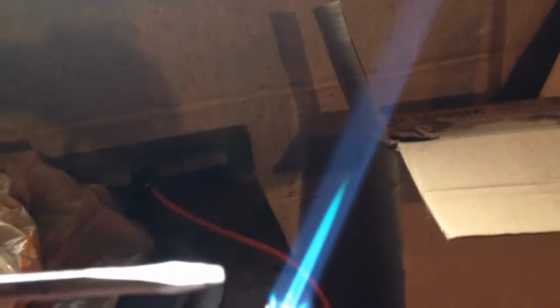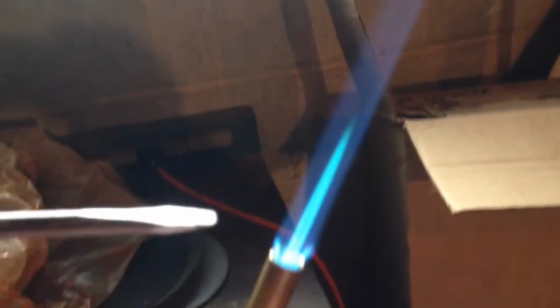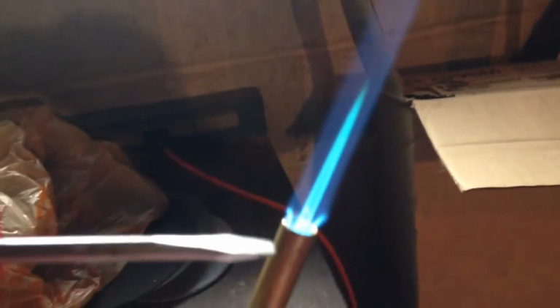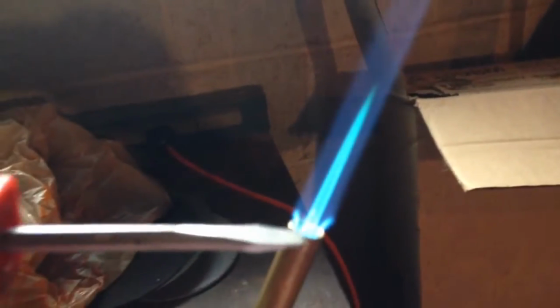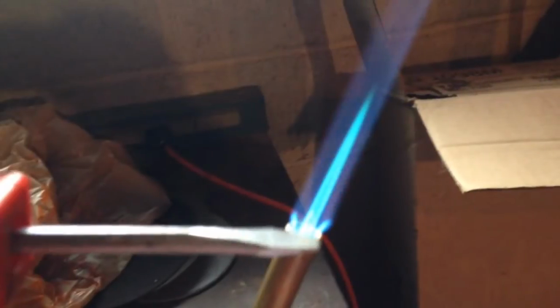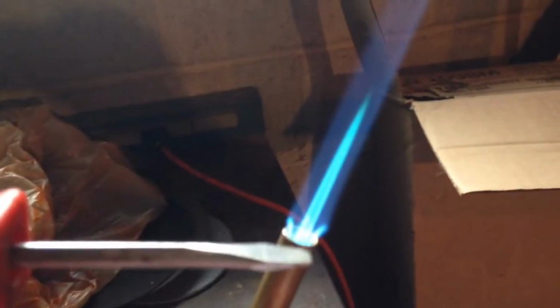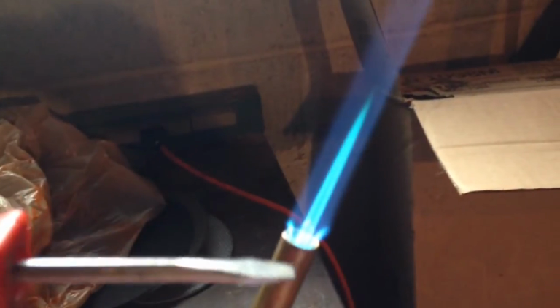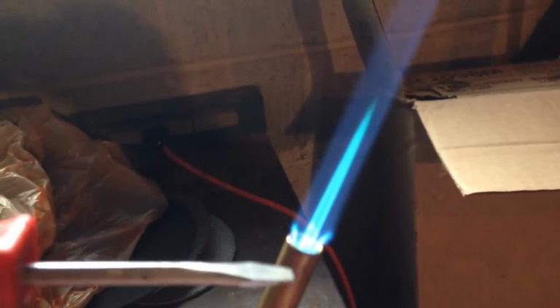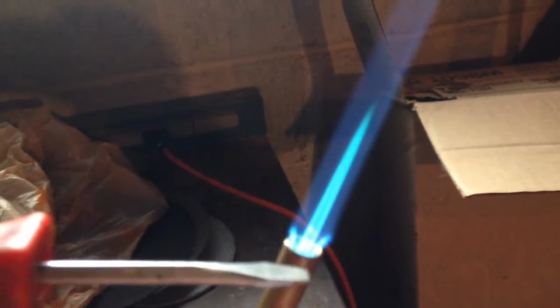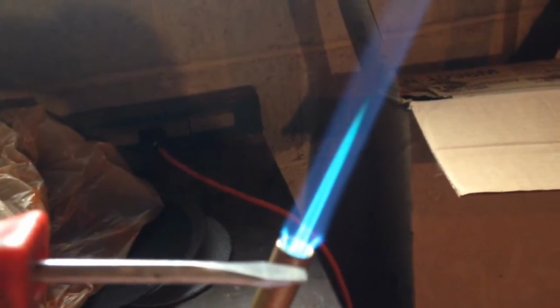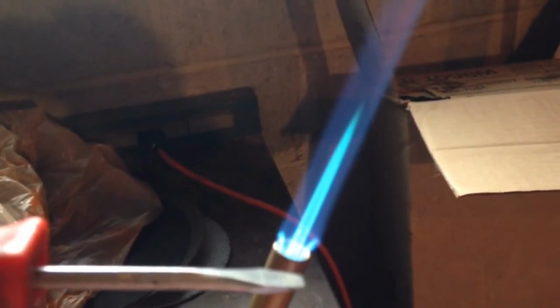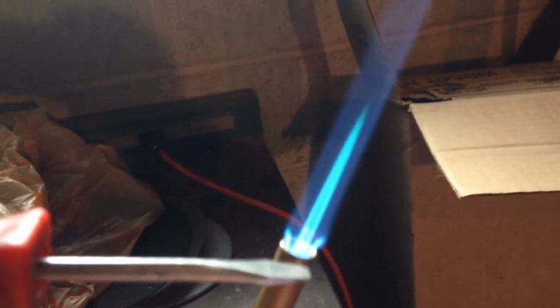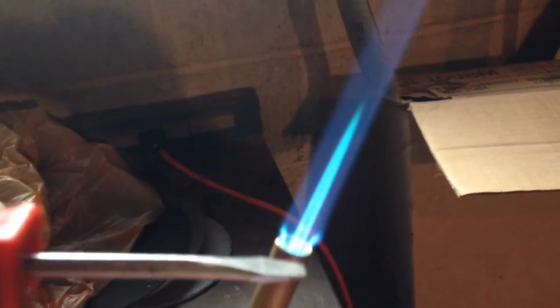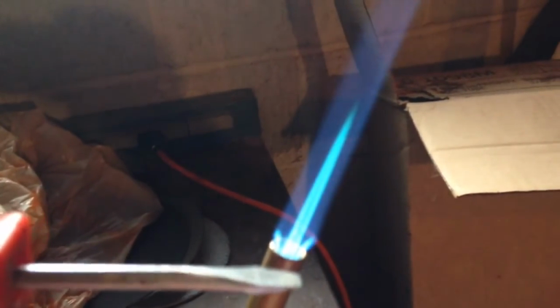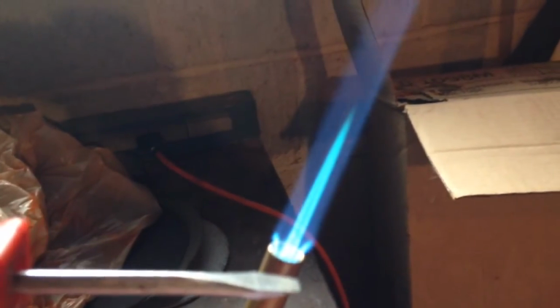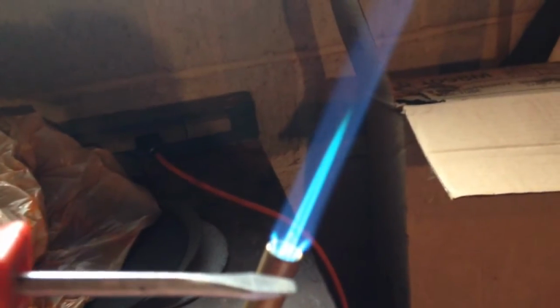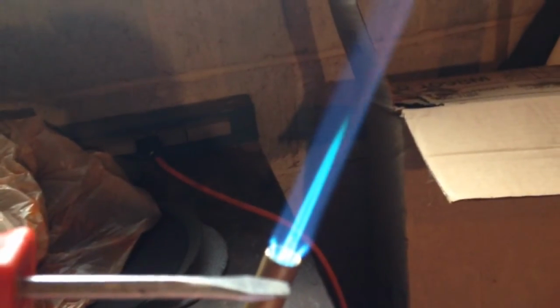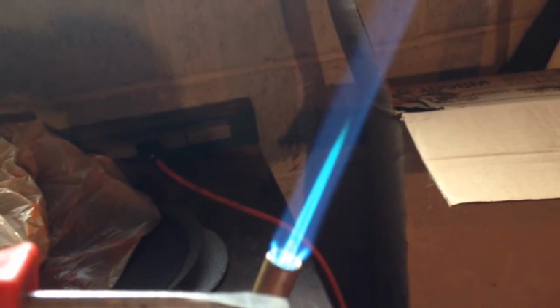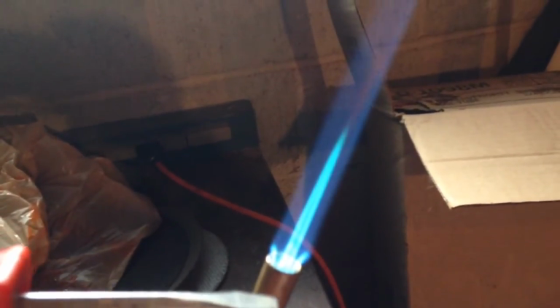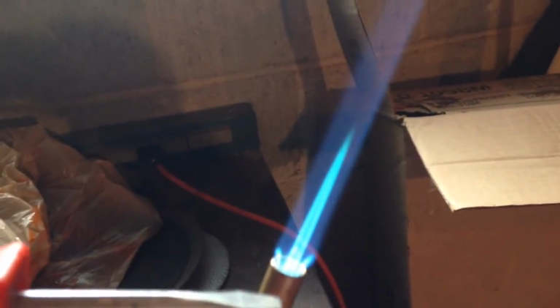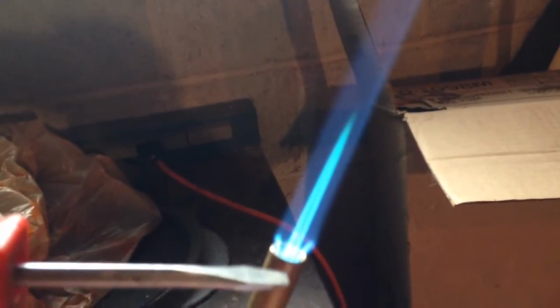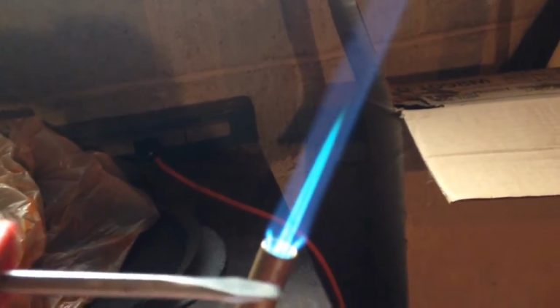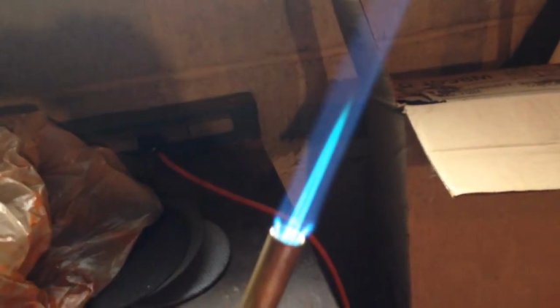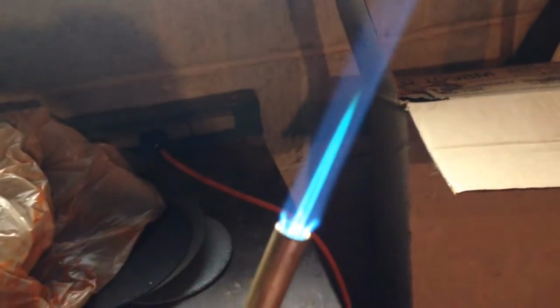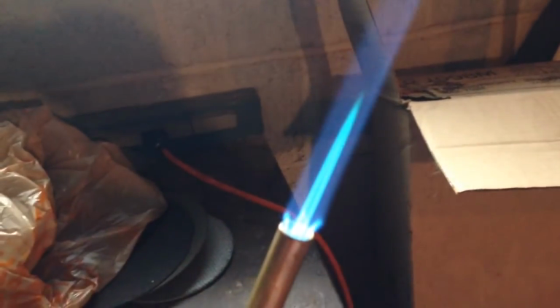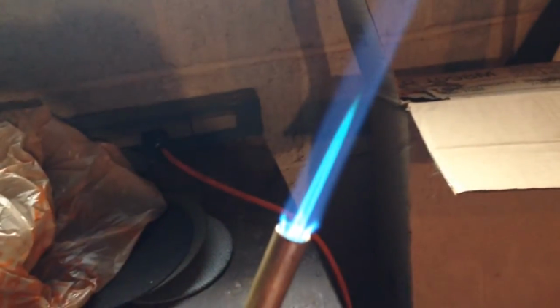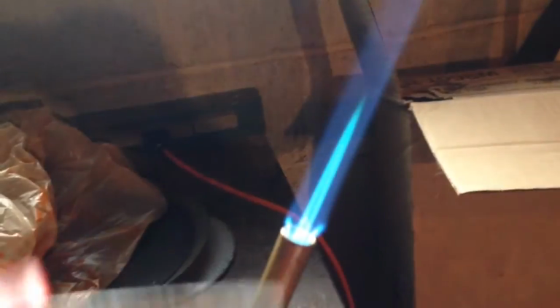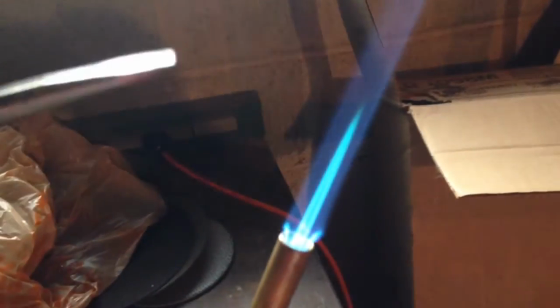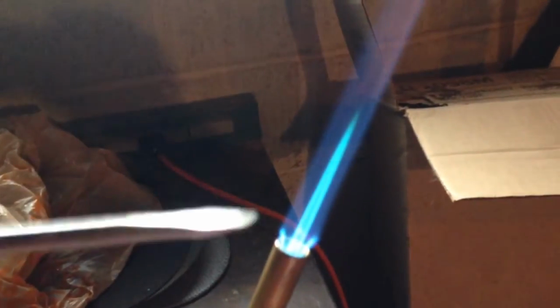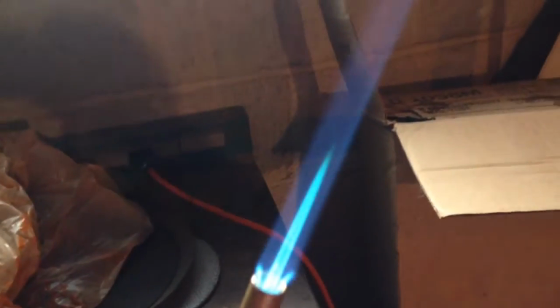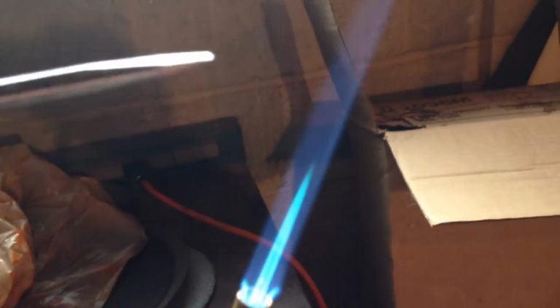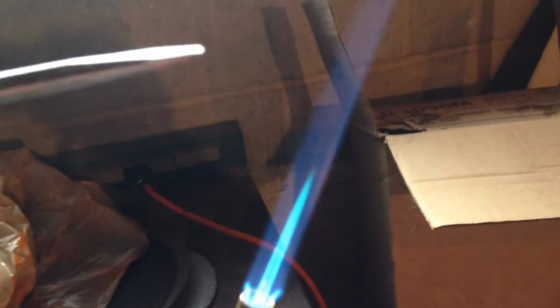Also, if you bump the nozzle while you're soldering the pipe together, more than likely the torch is going to go out. You're going to have to relight it and start all over again.